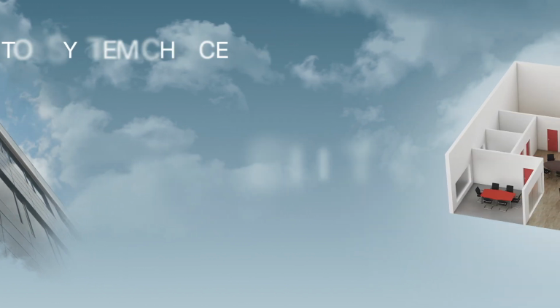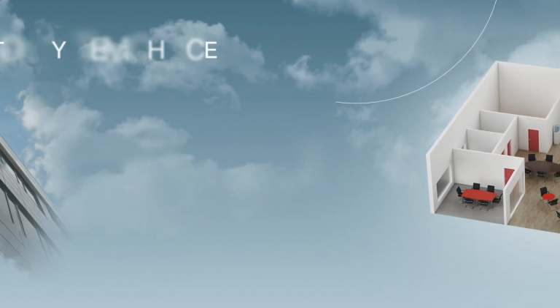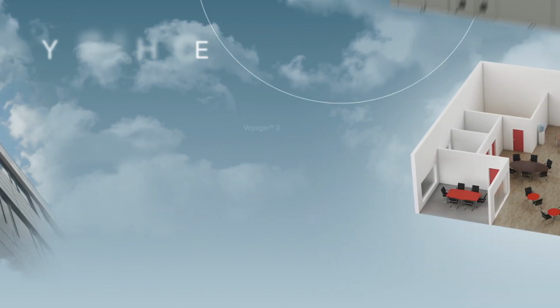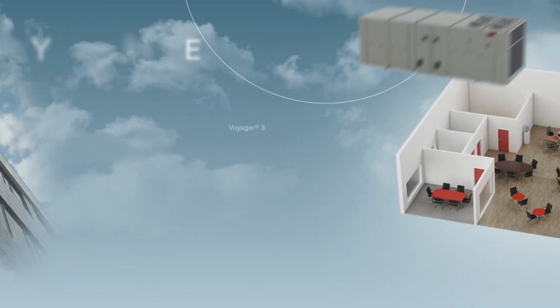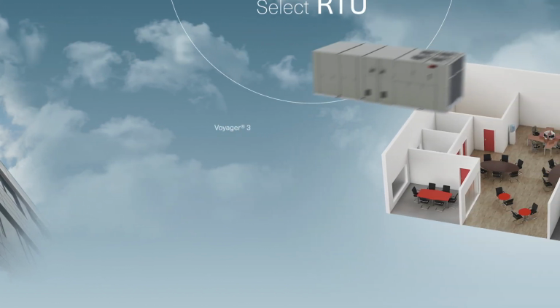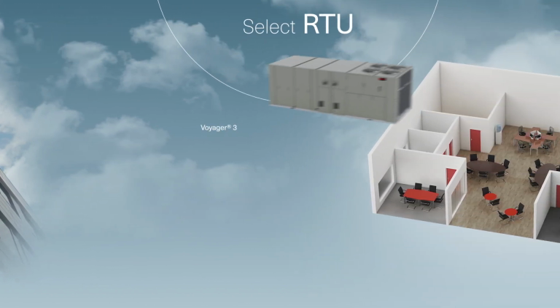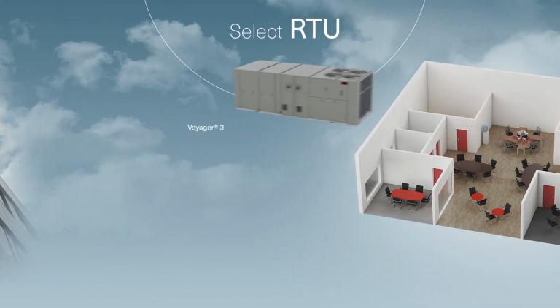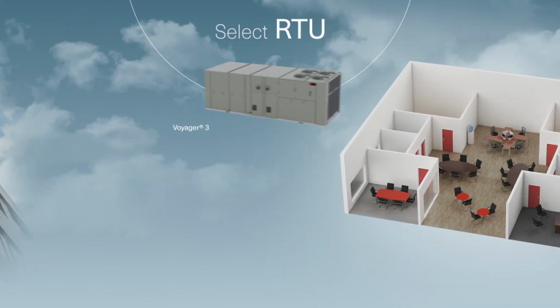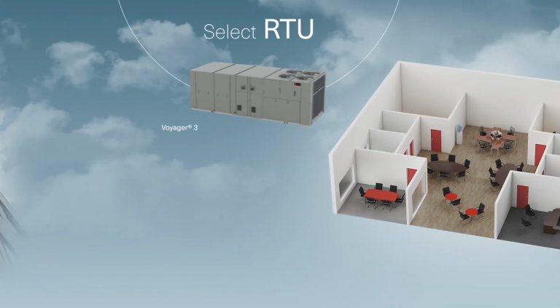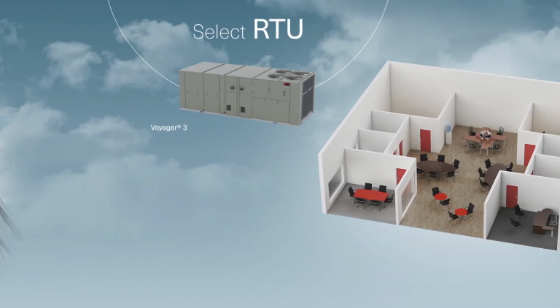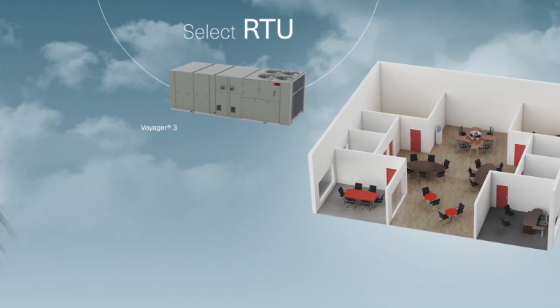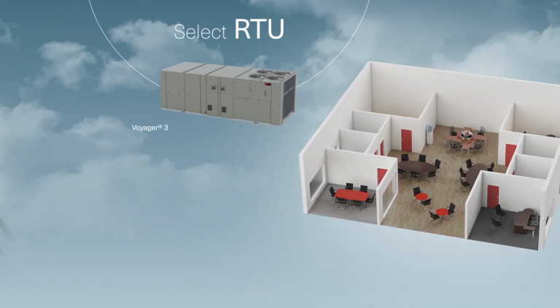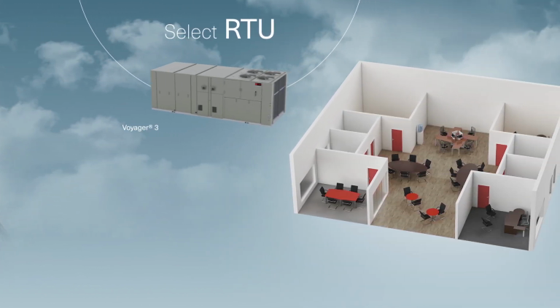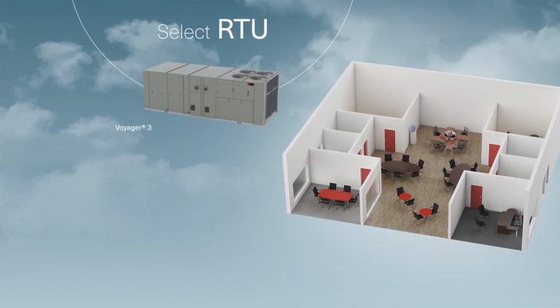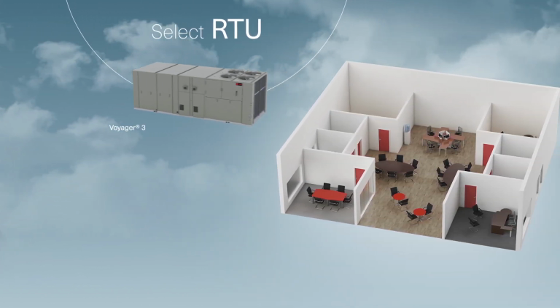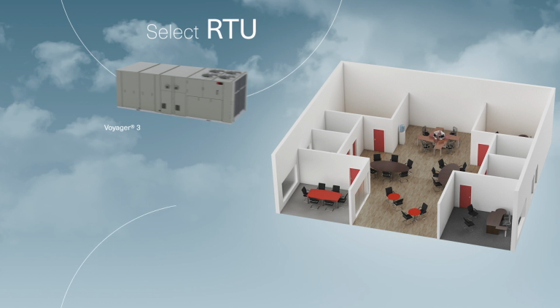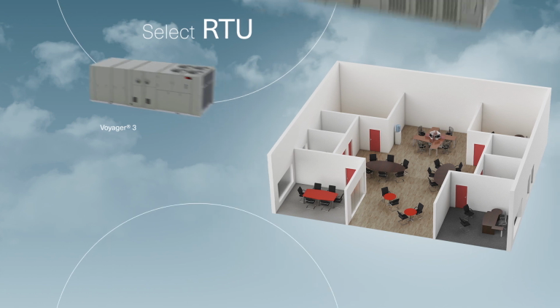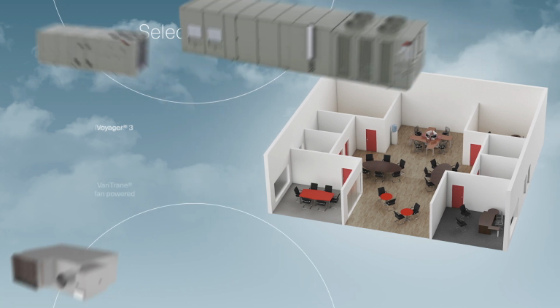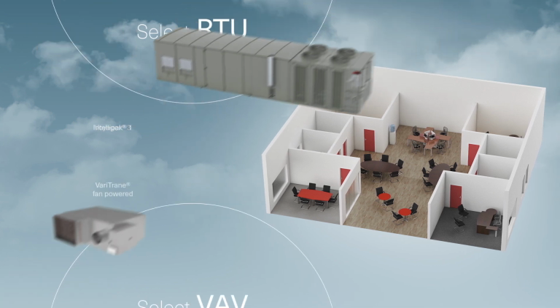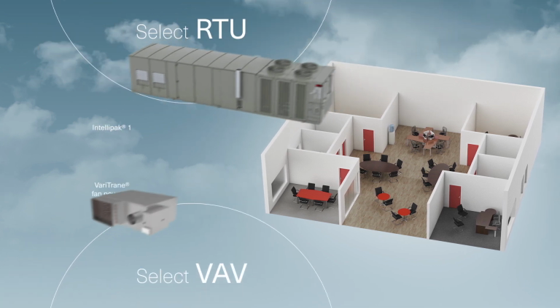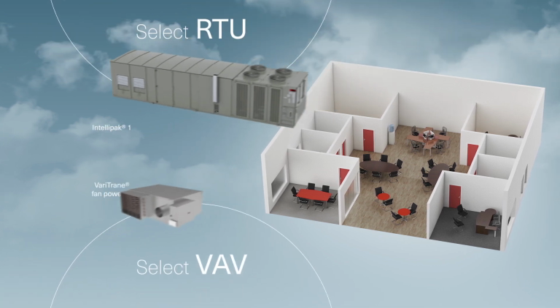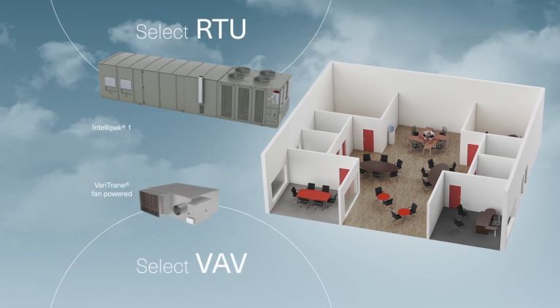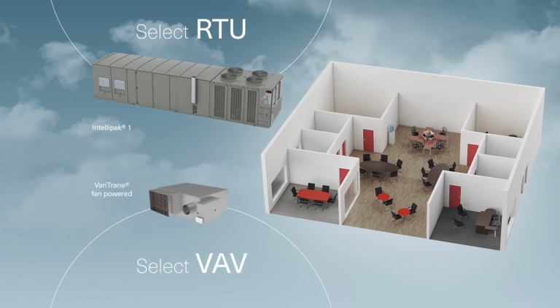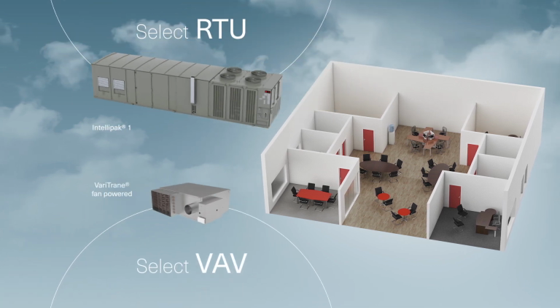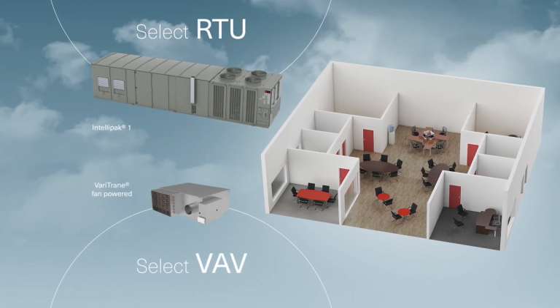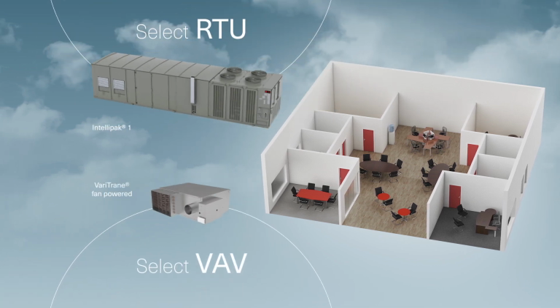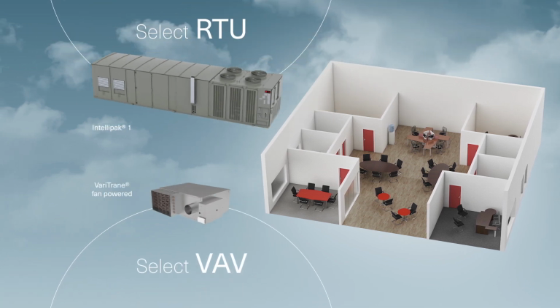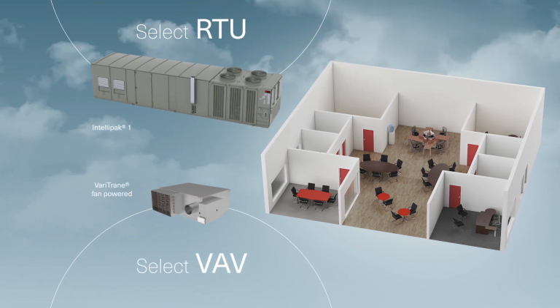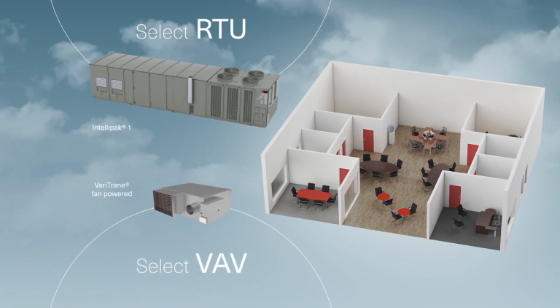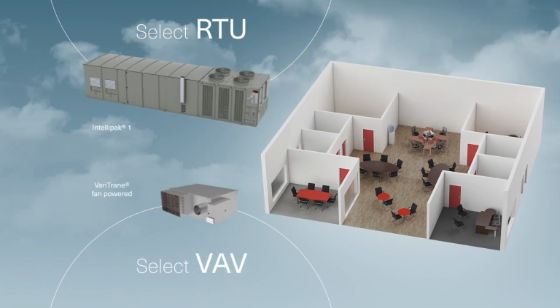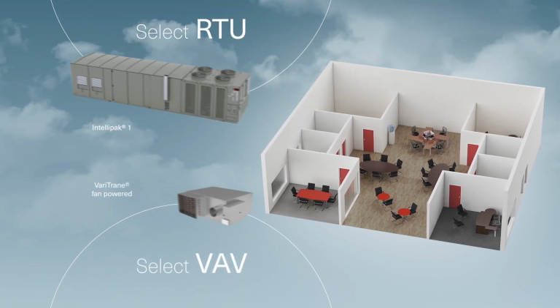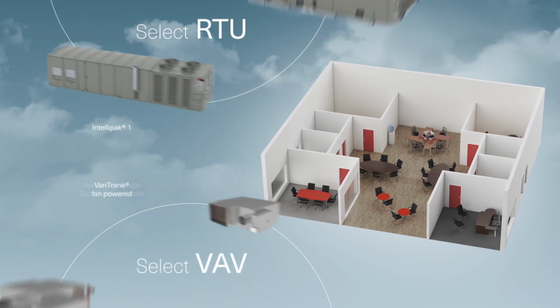Start with equipment. Select the appropriate rooftop unit, VAV, filter, and more.